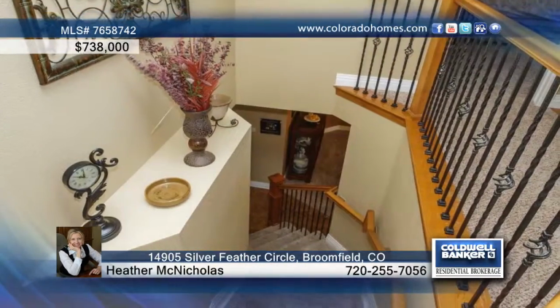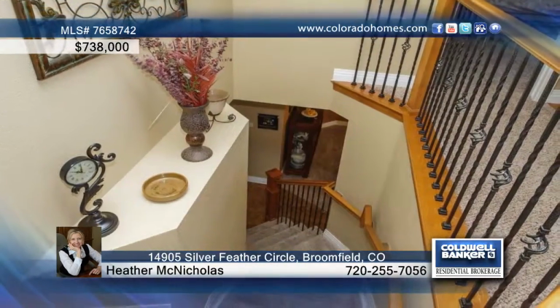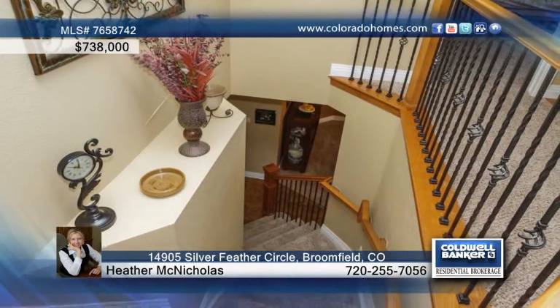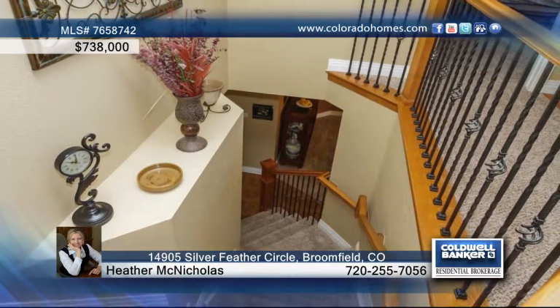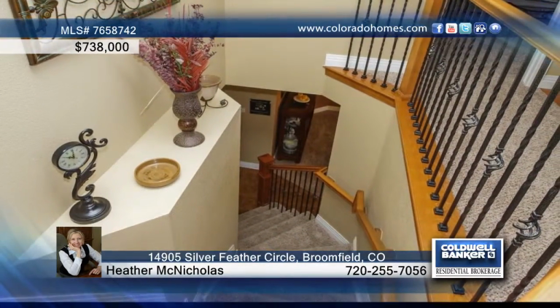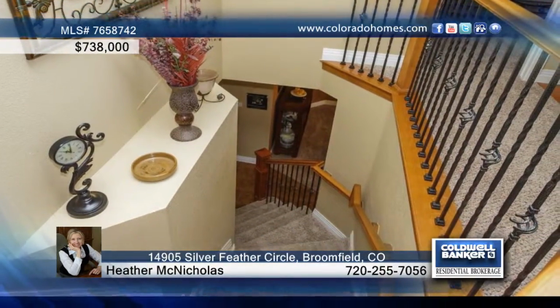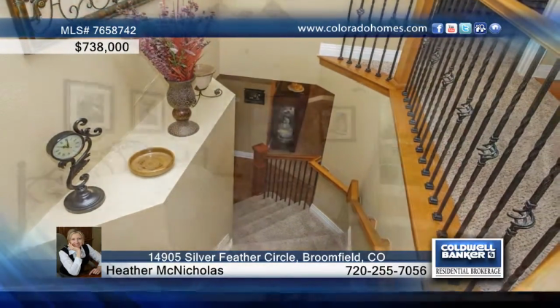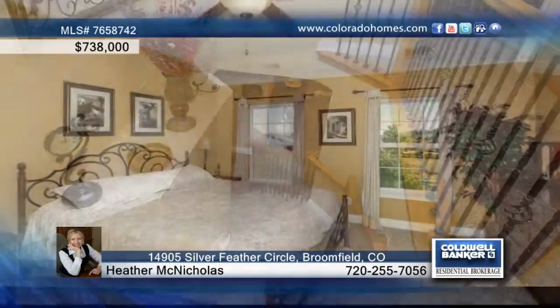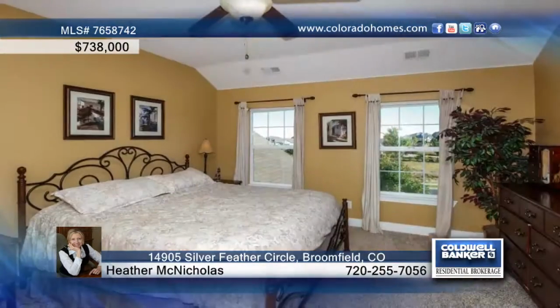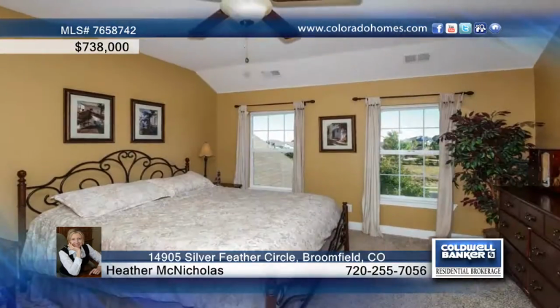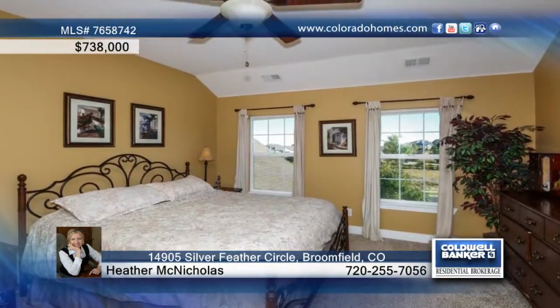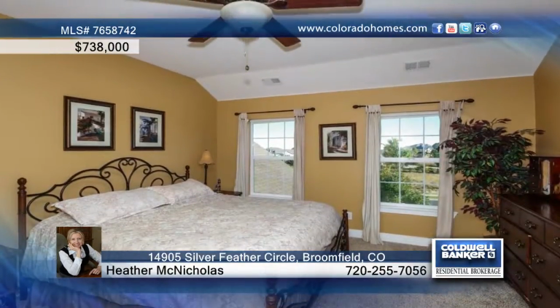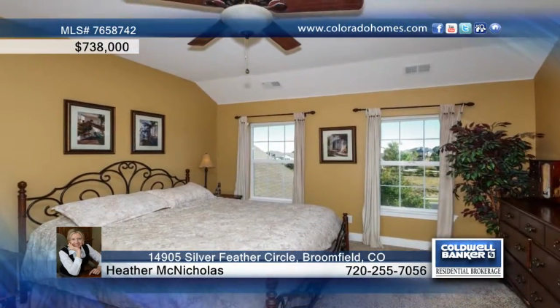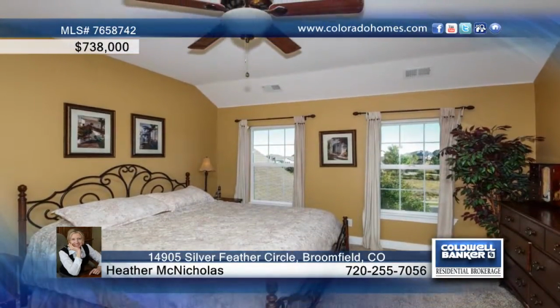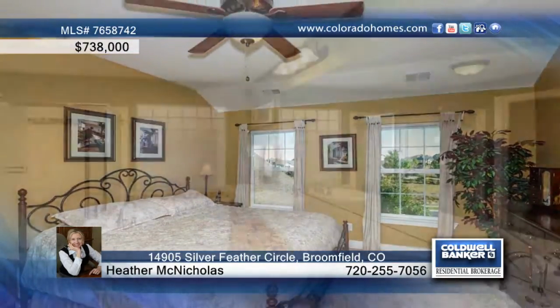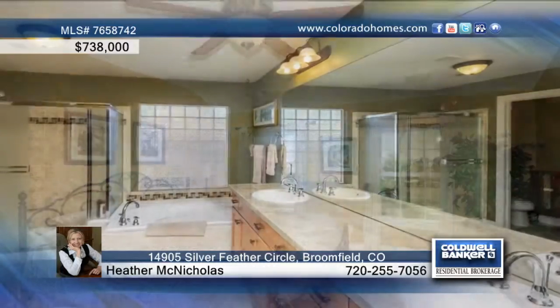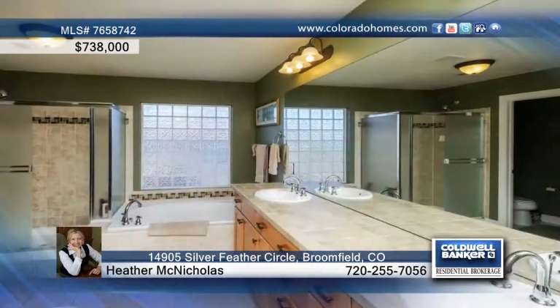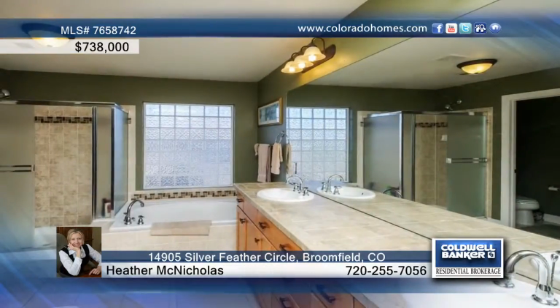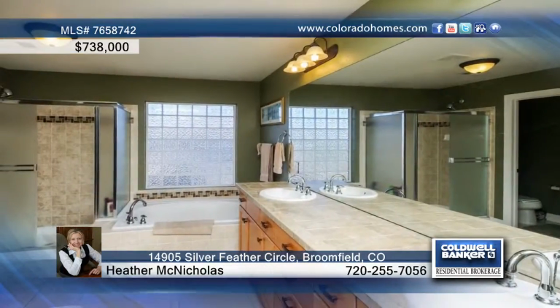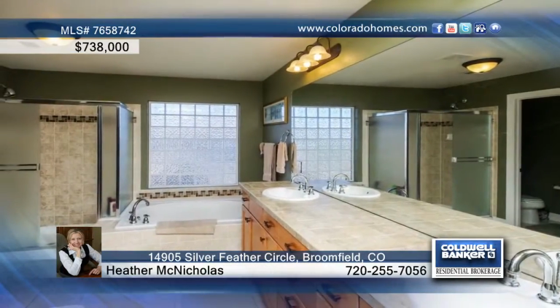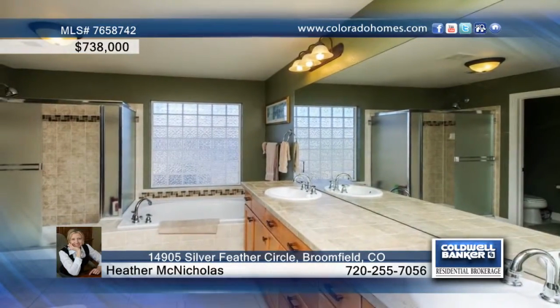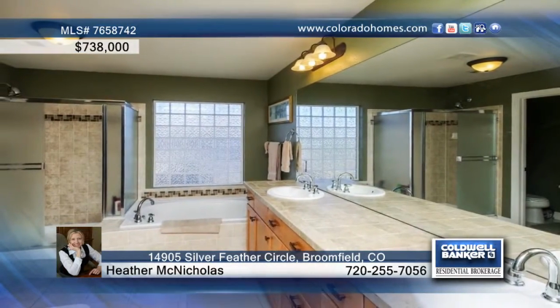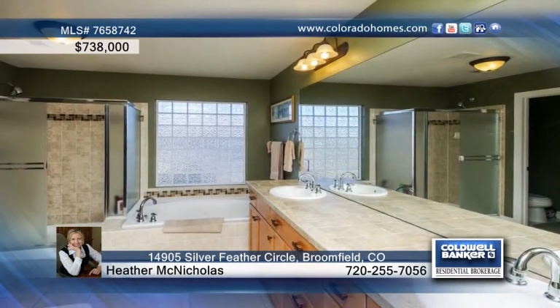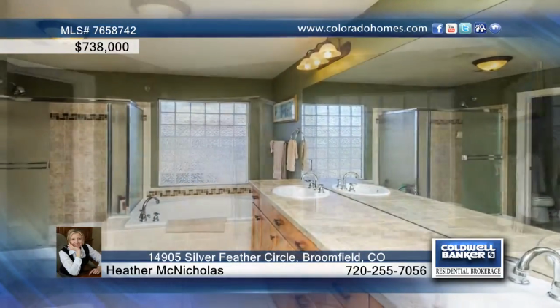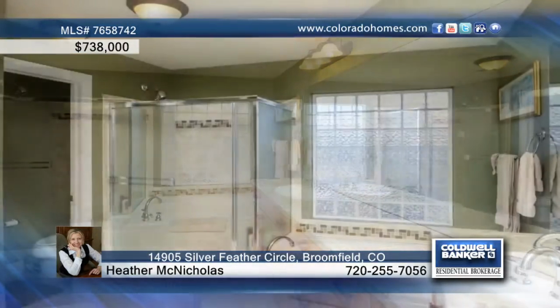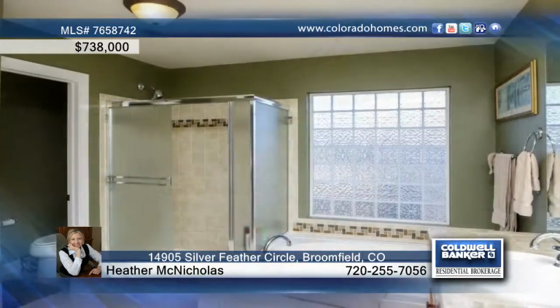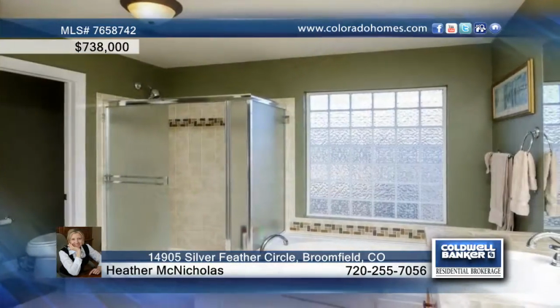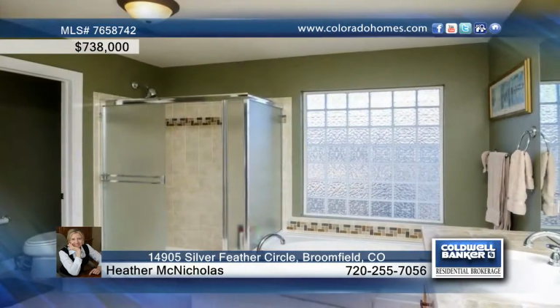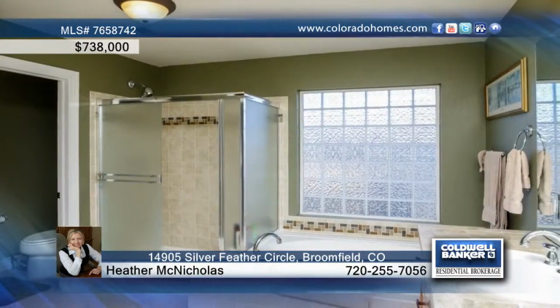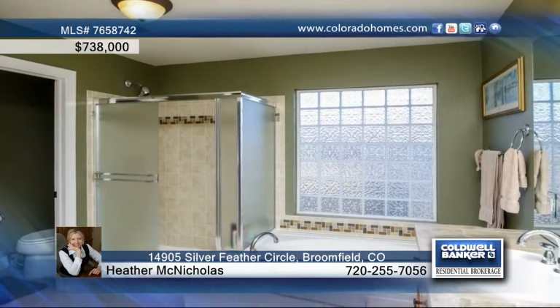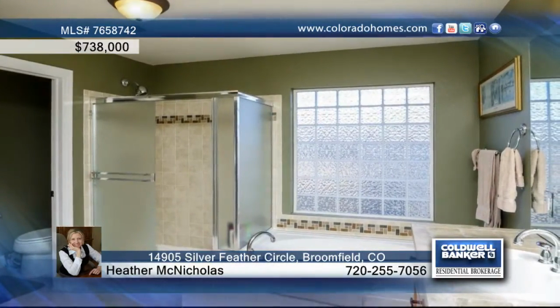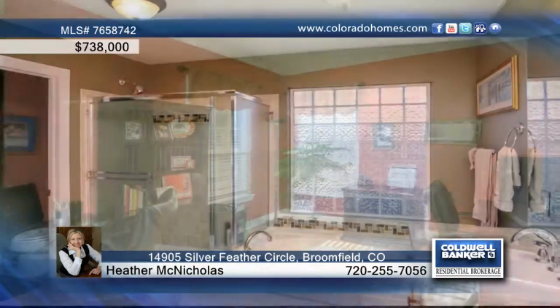The family room offers surround sound, and you can retreat to the comfortable master suite that includes a 5-piece bath and walk-in closet.